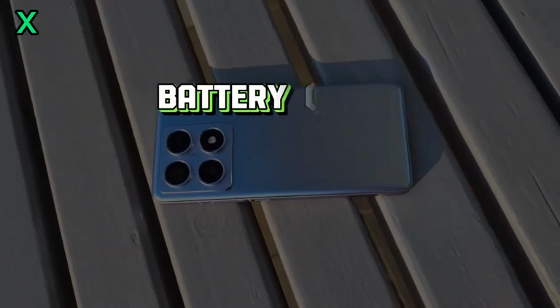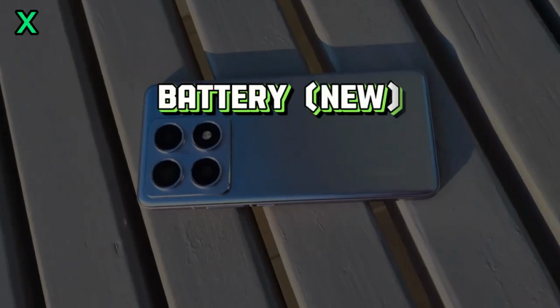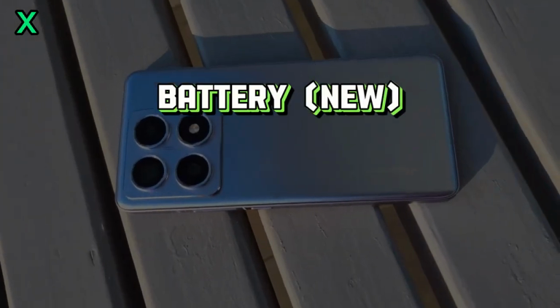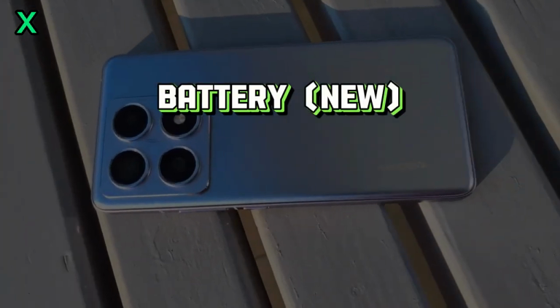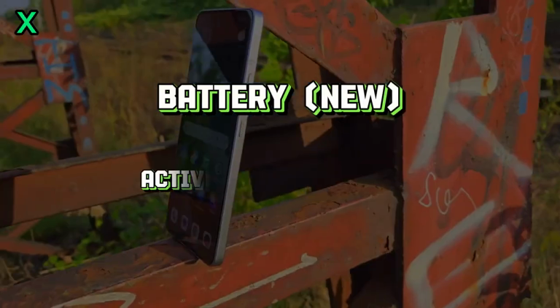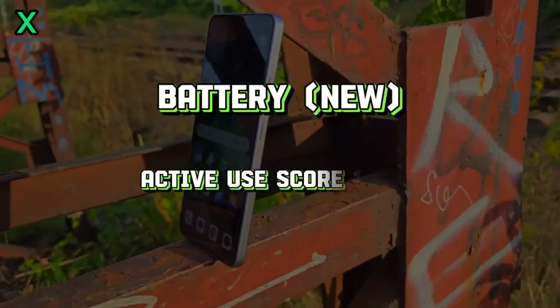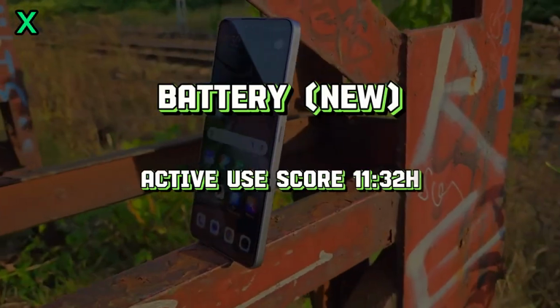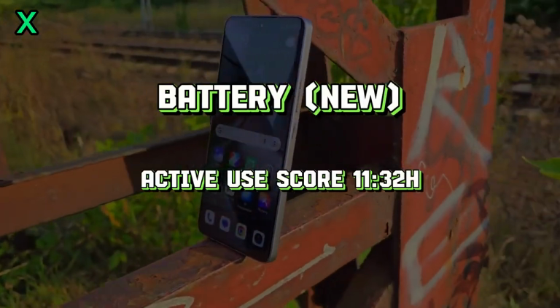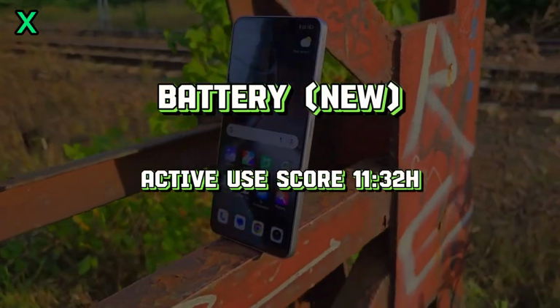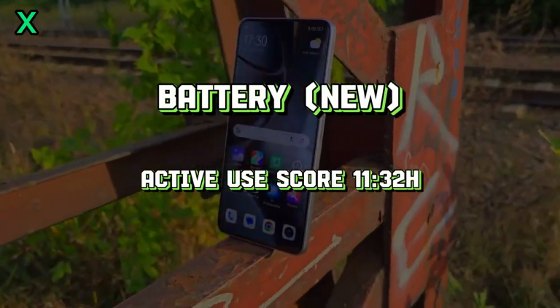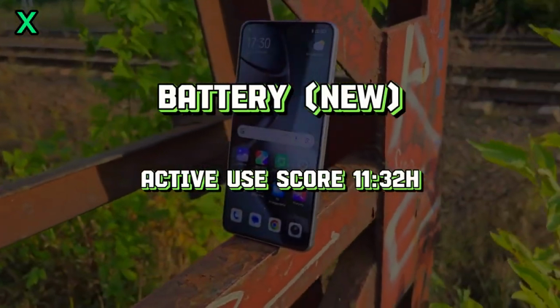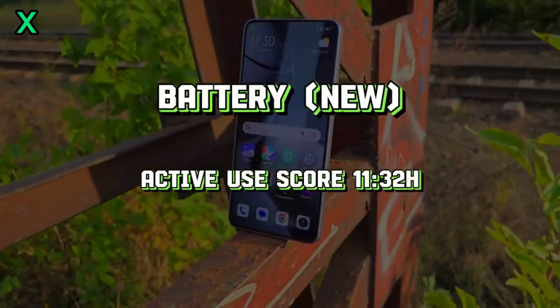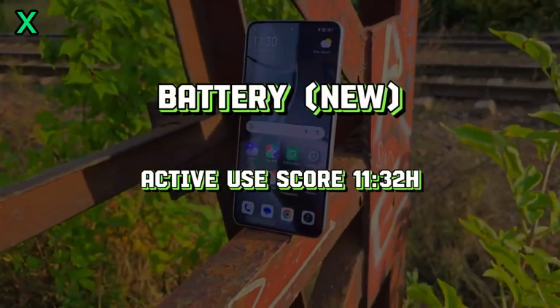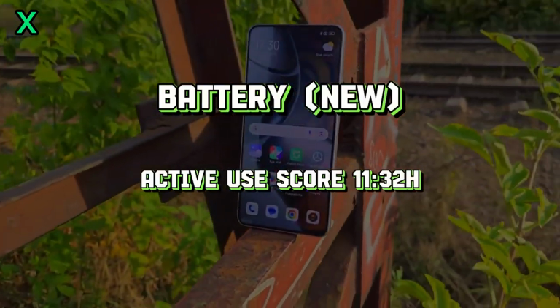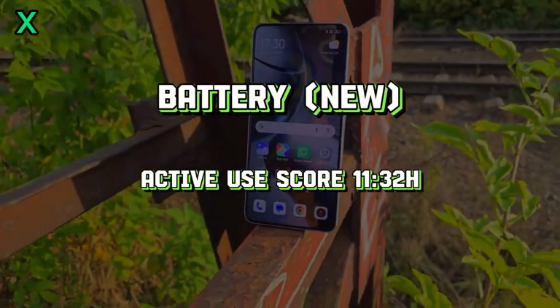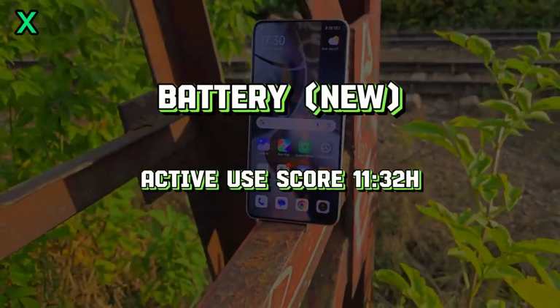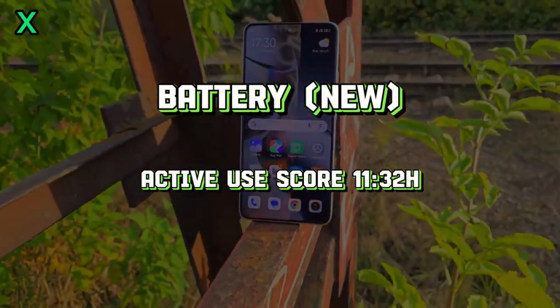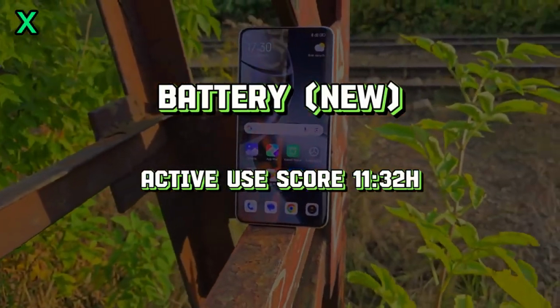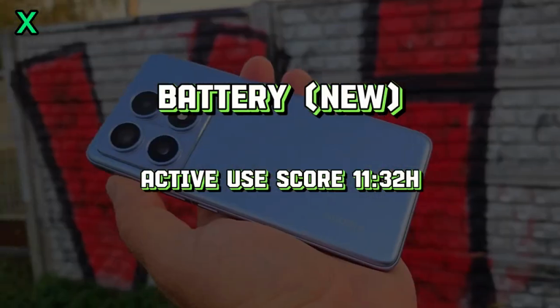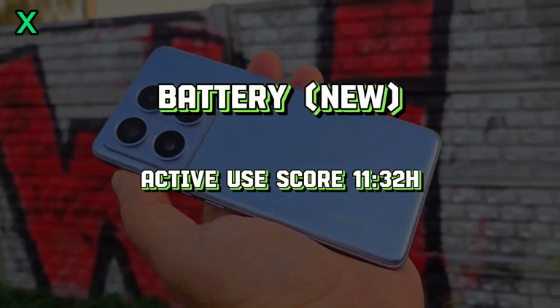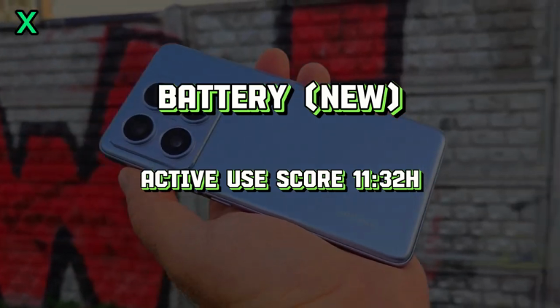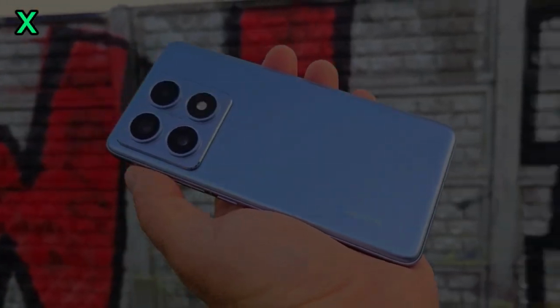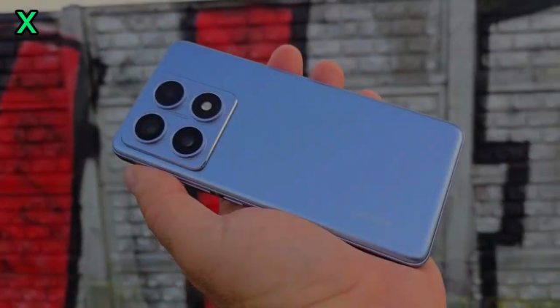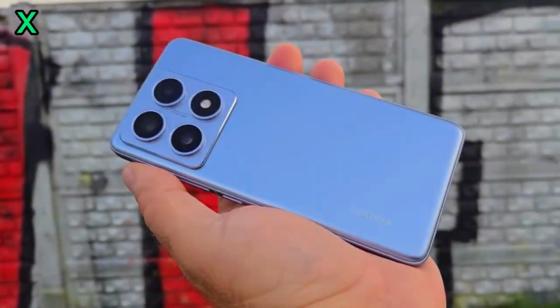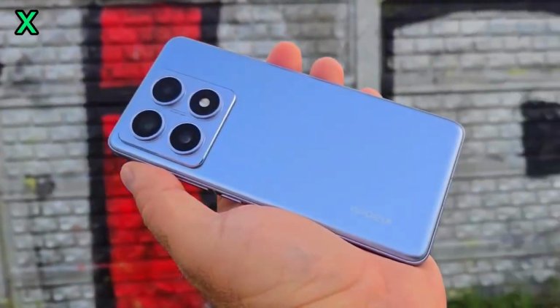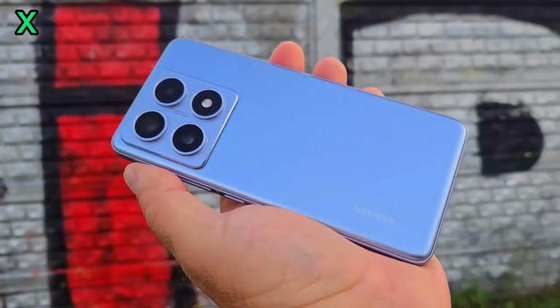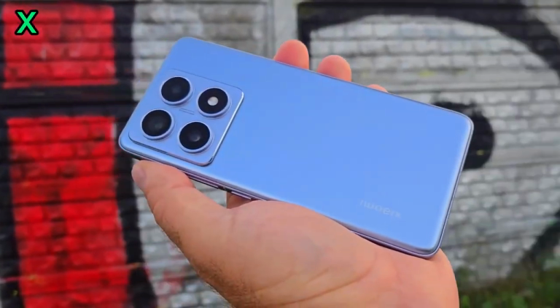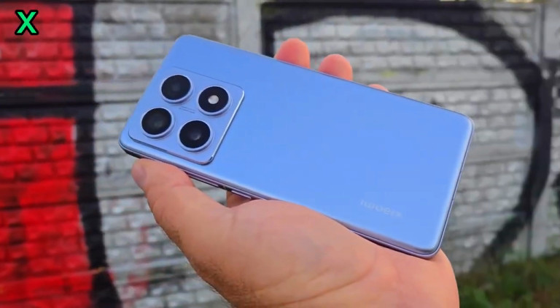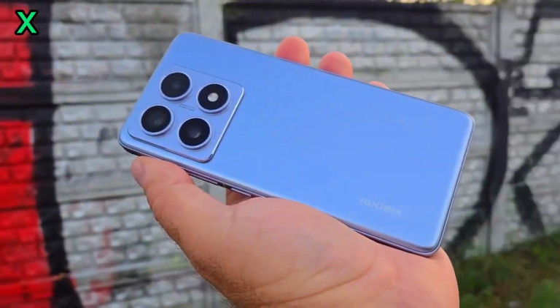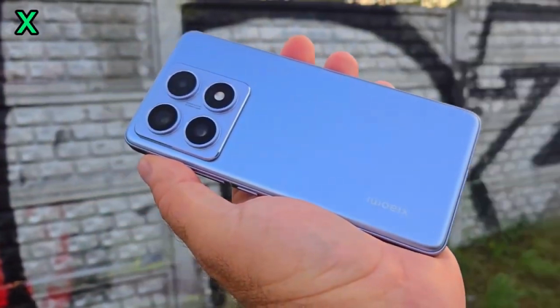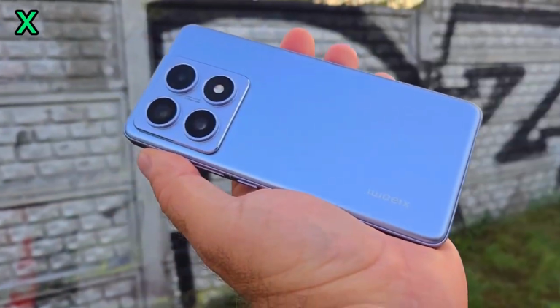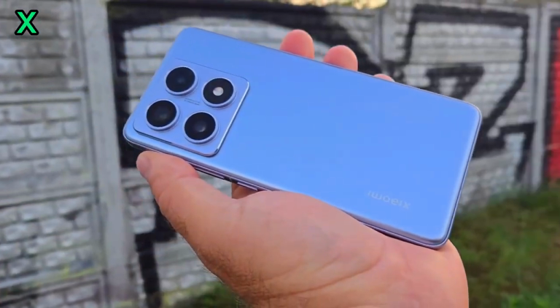Overall, the Xiaomi 14T delivers impressive performance that rivals even some flagship devices. Its powerful processor and ample RAM make it a great choice for gamers, multitasking enthusiasts, and anyone who demands the best from their smartphone.